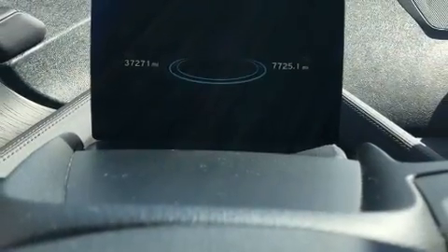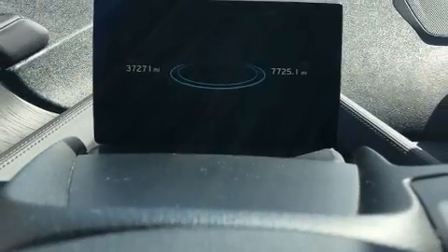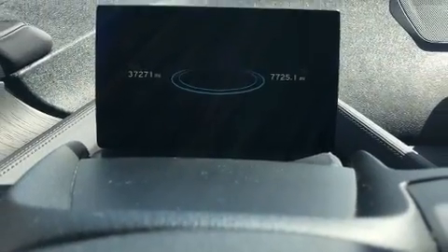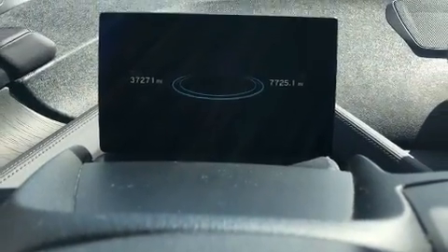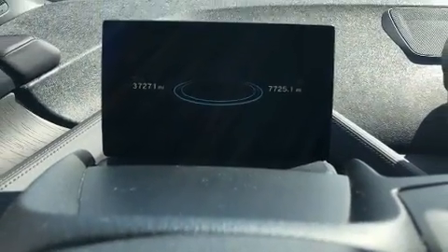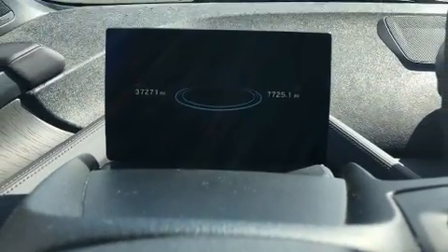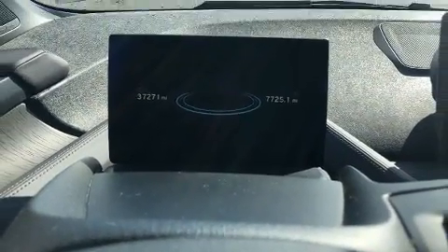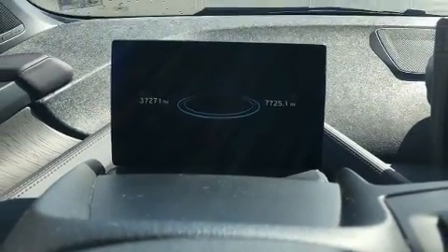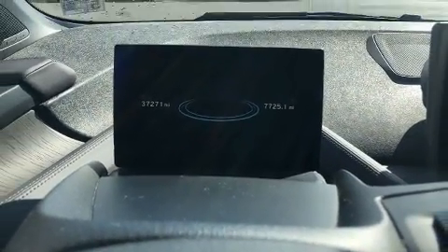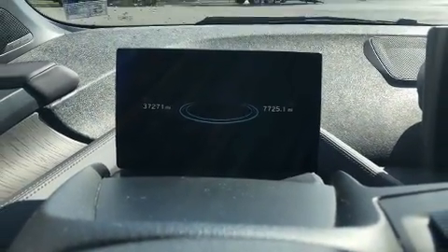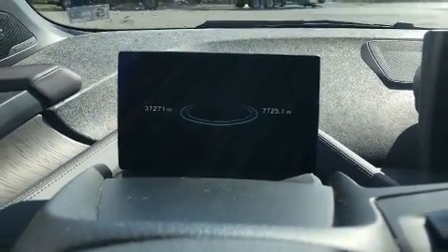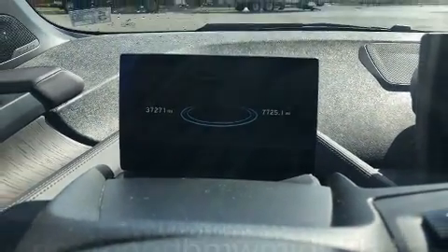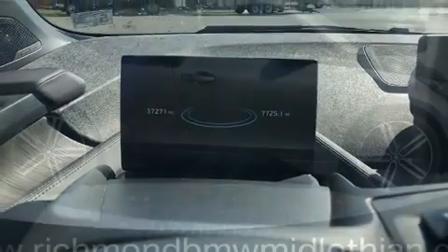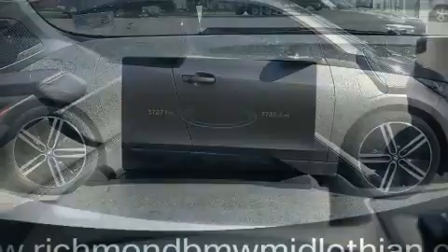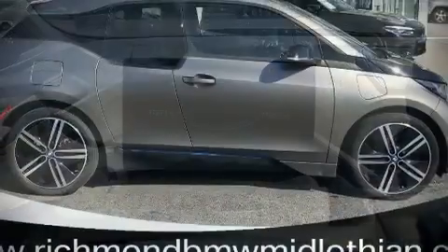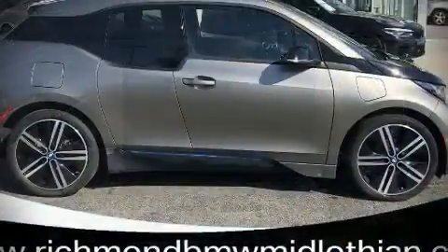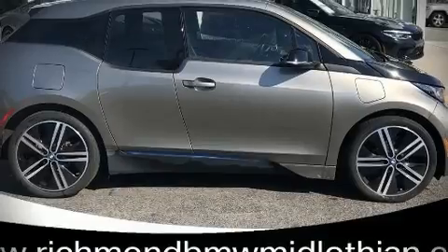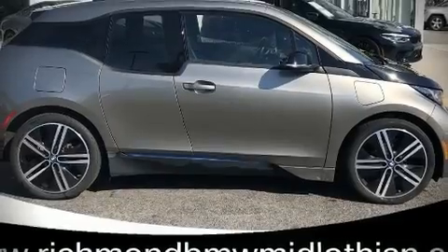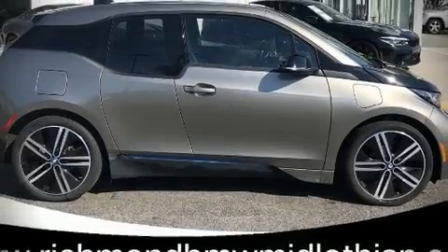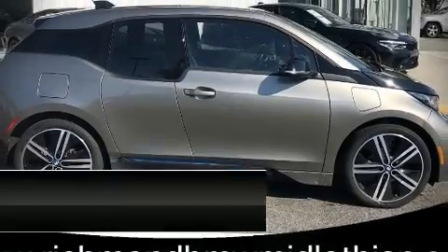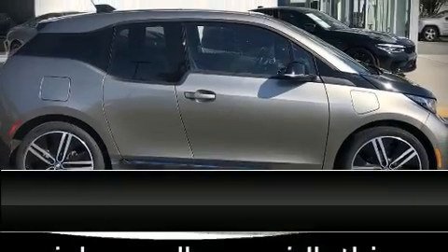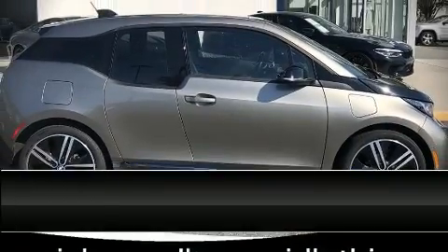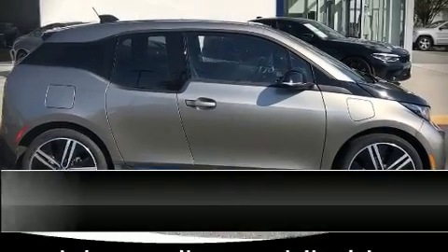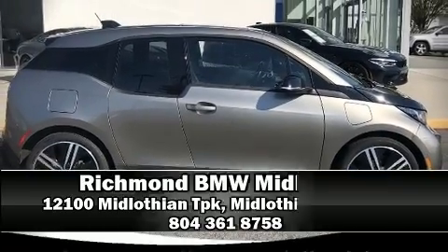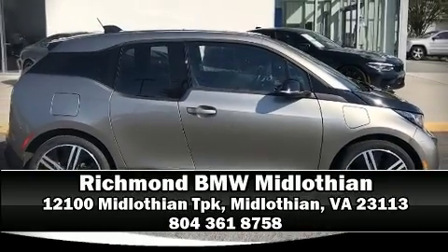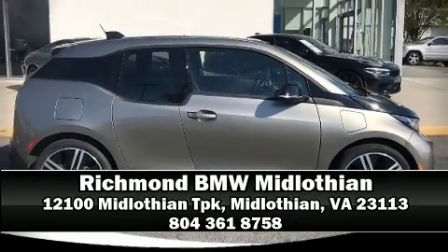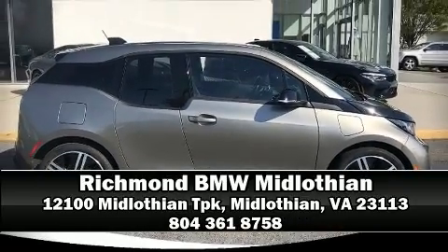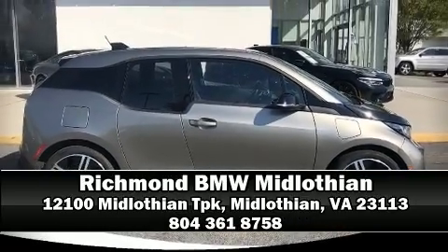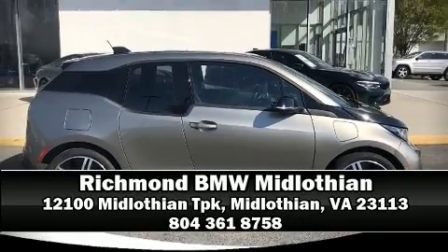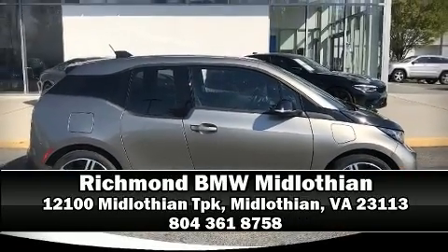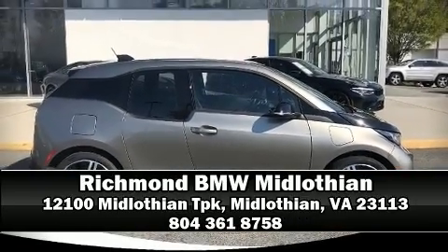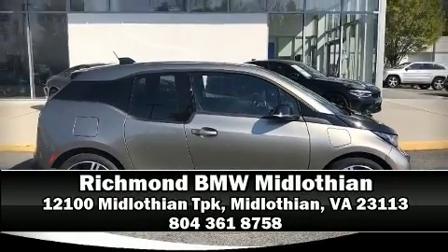Our knowledgeable sales staff is available to answer any questions that you might have. We are here to help you. Thank you.